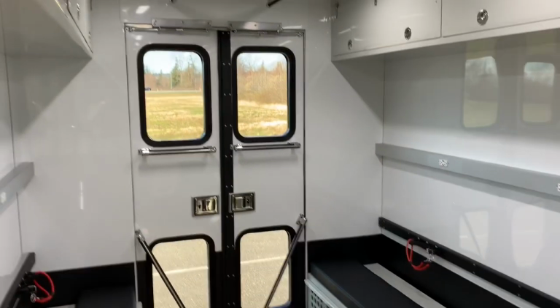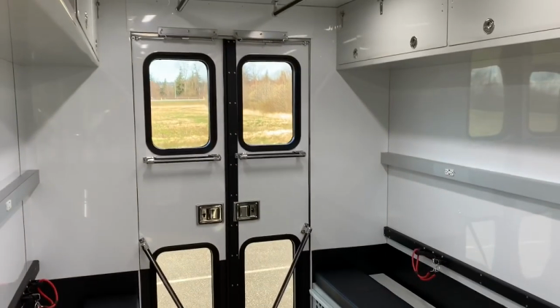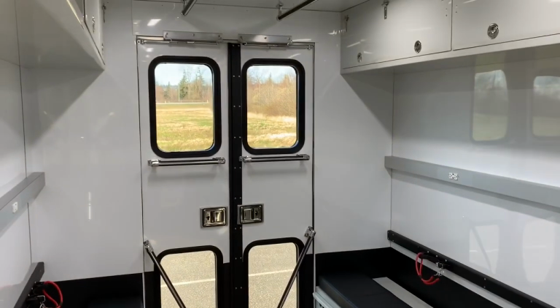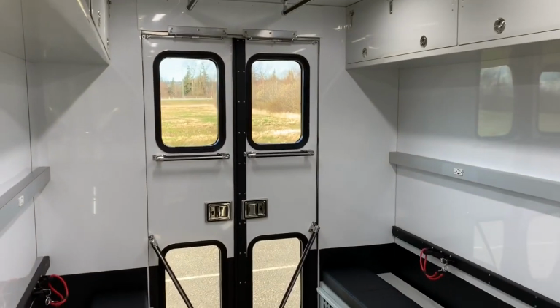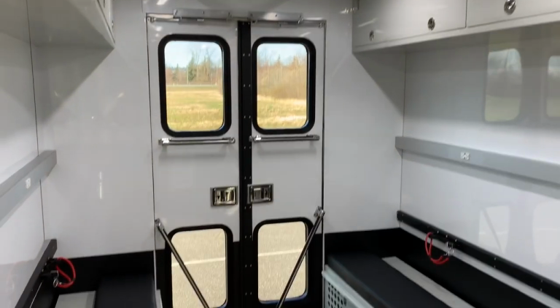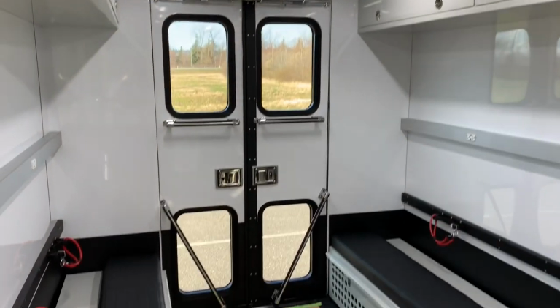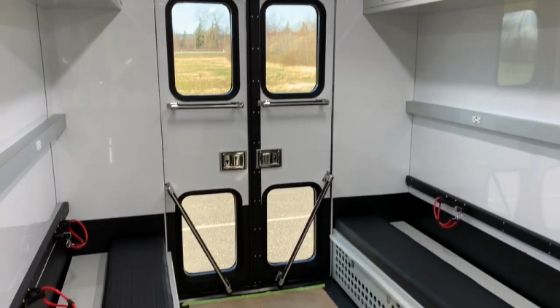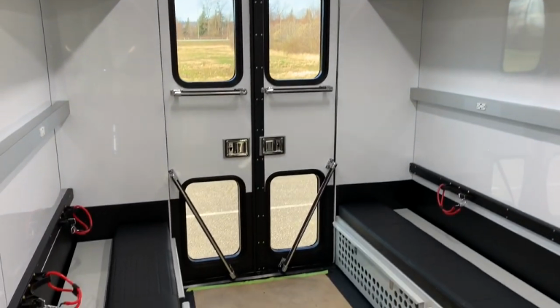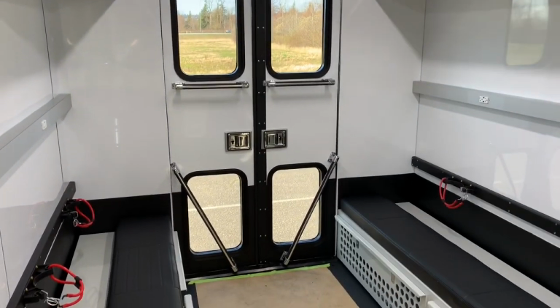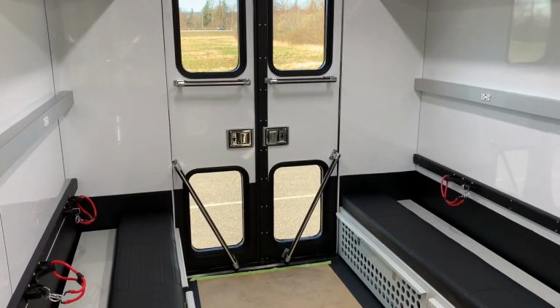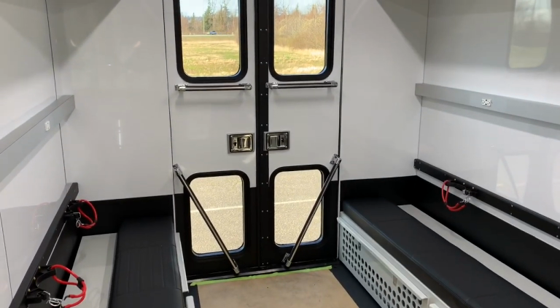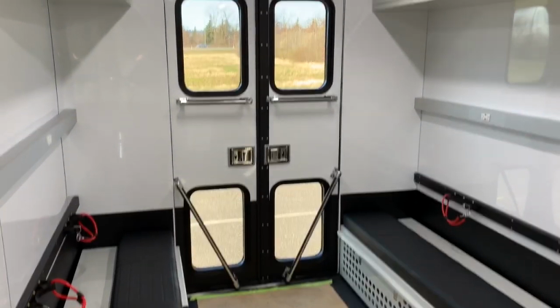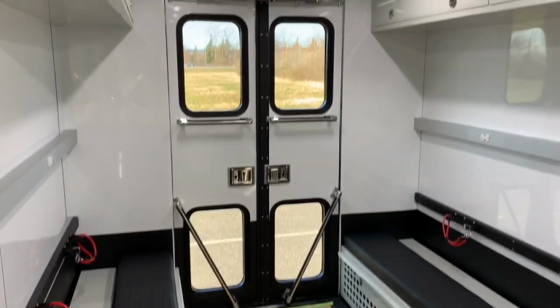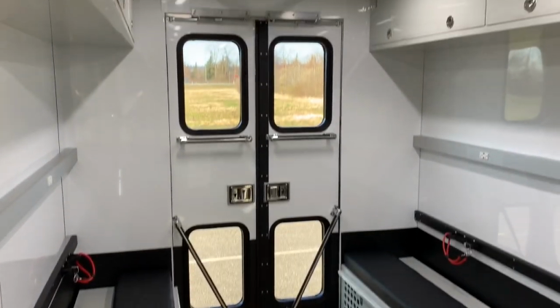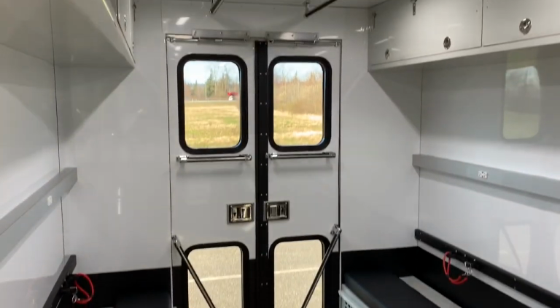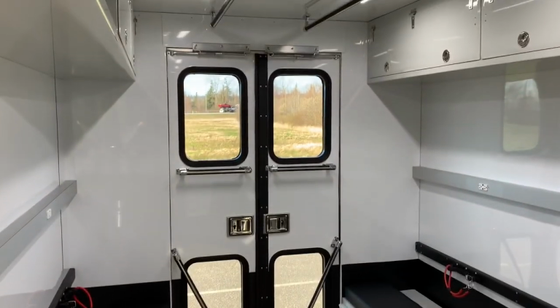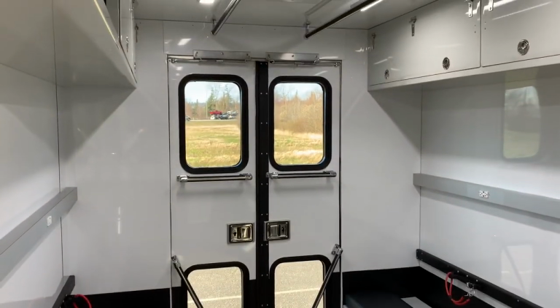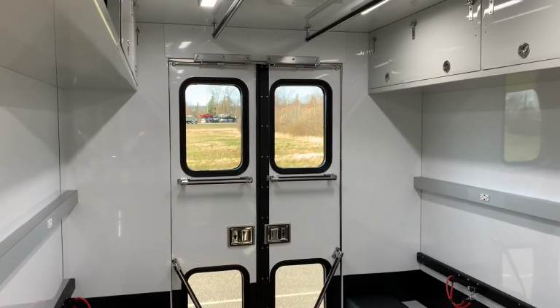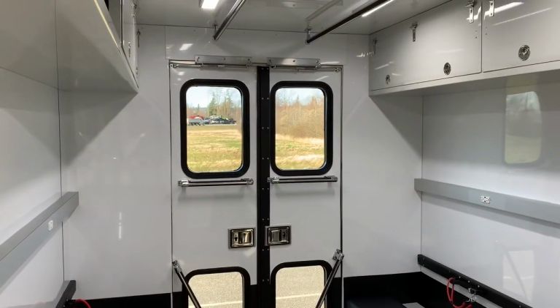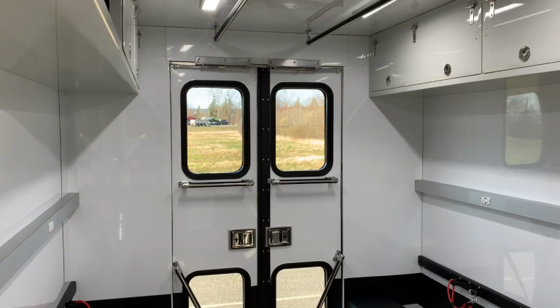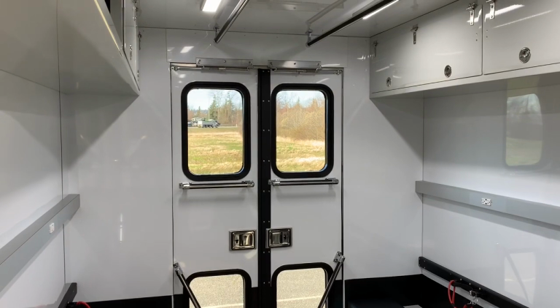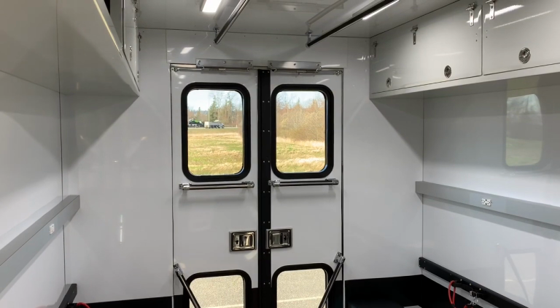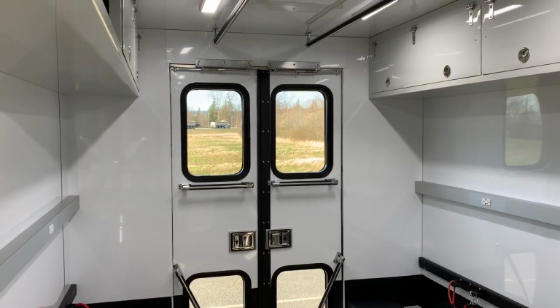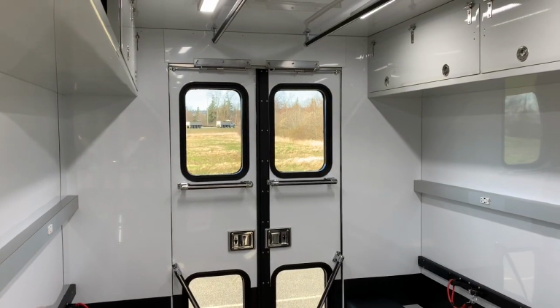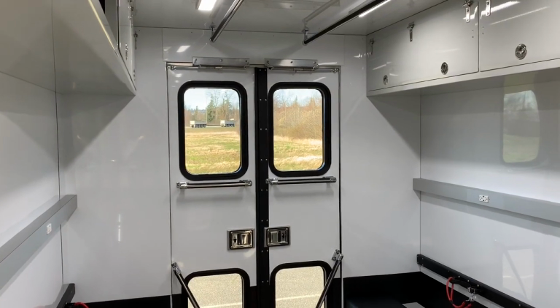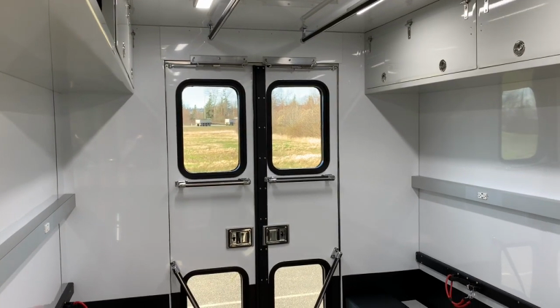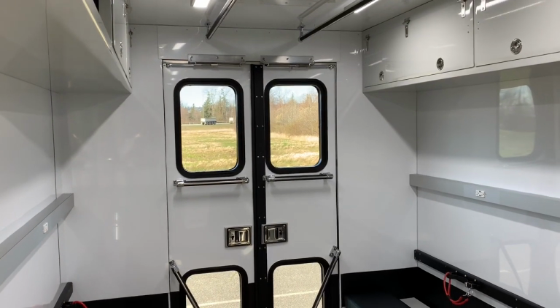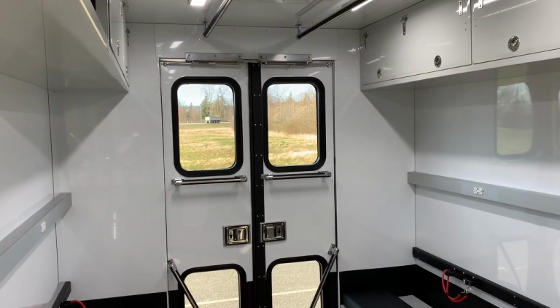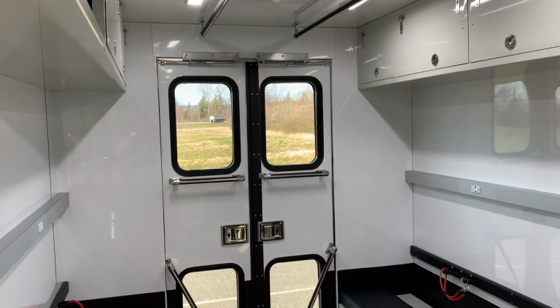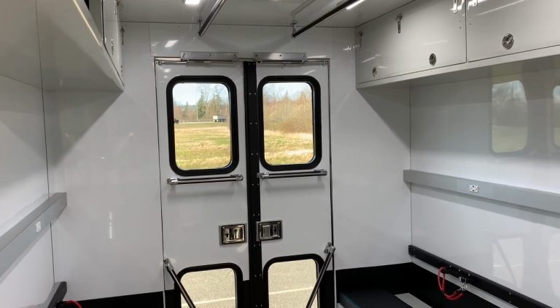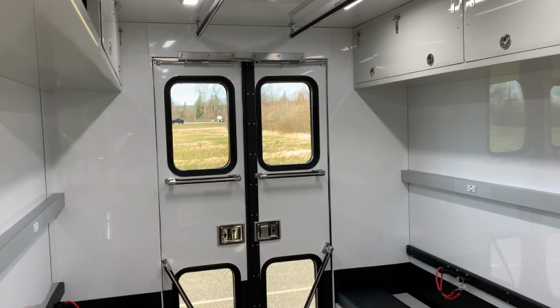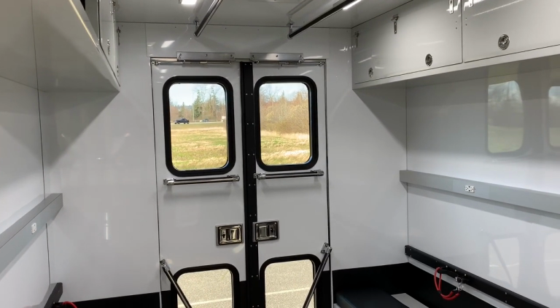Looking towards the rear door, you can see easy access both from the rear and the side of this truck.